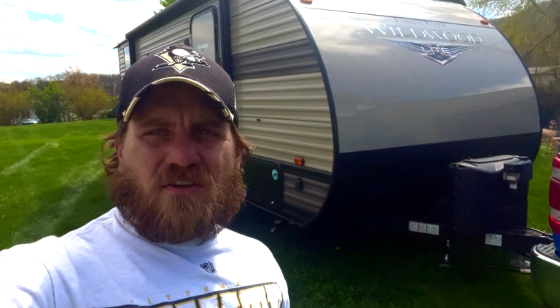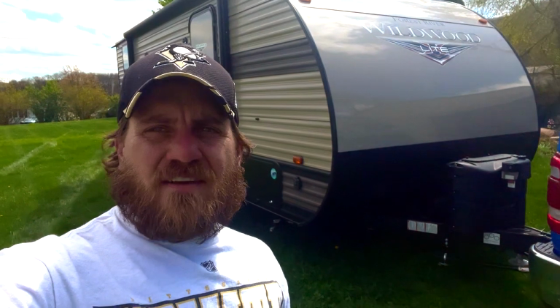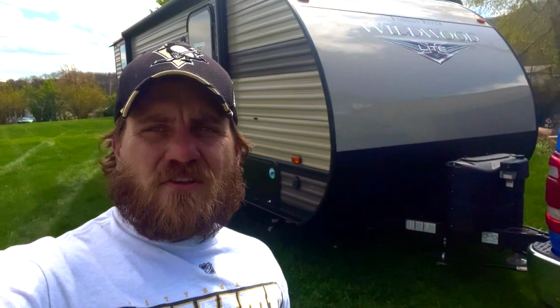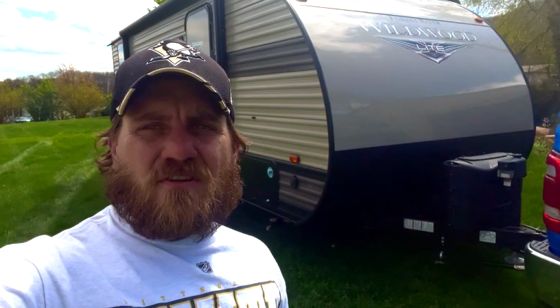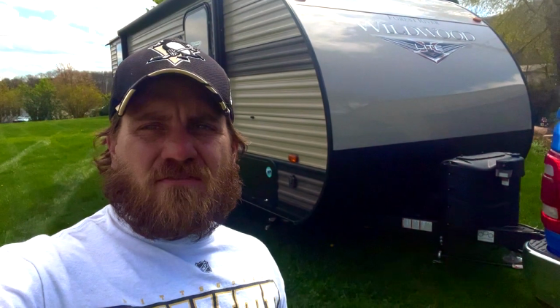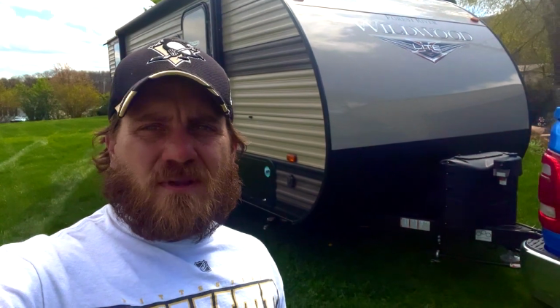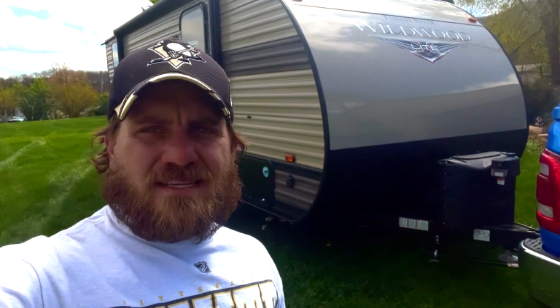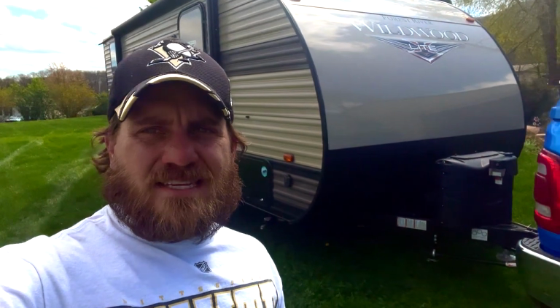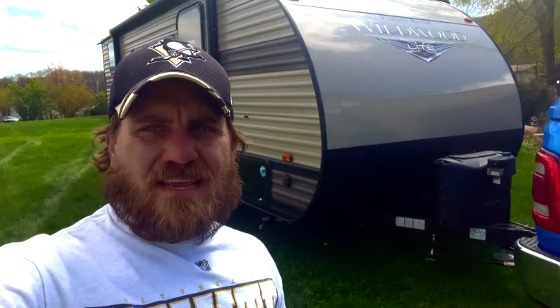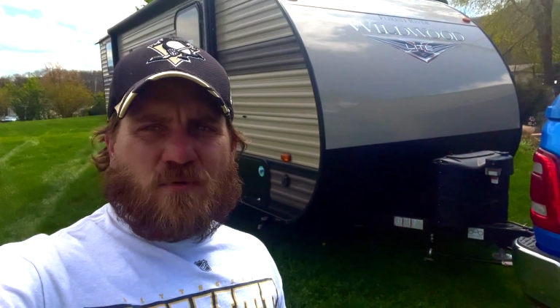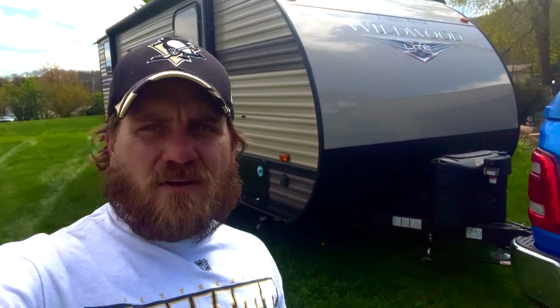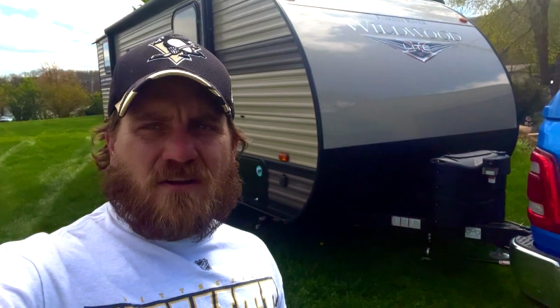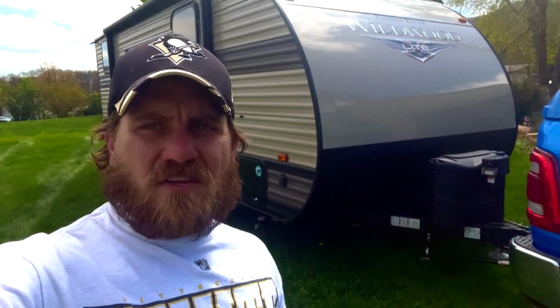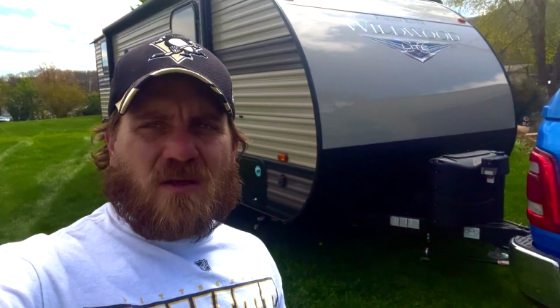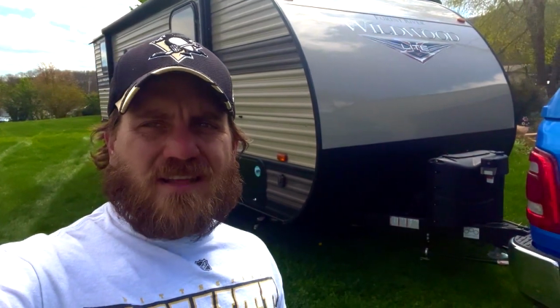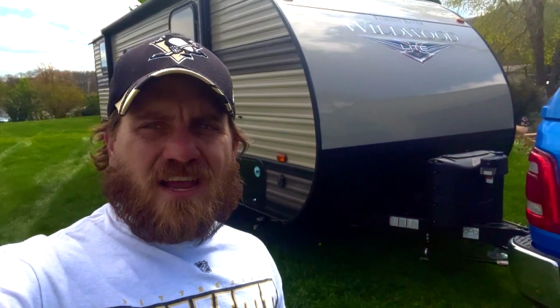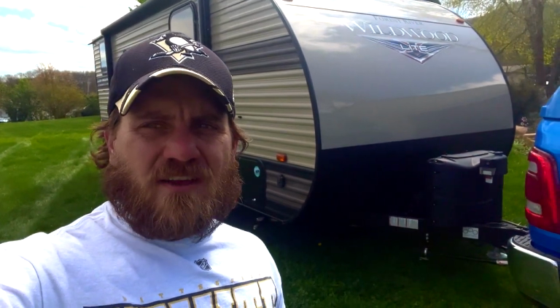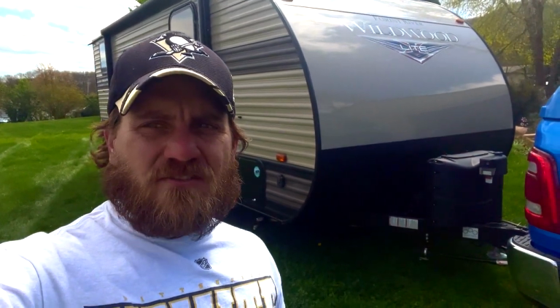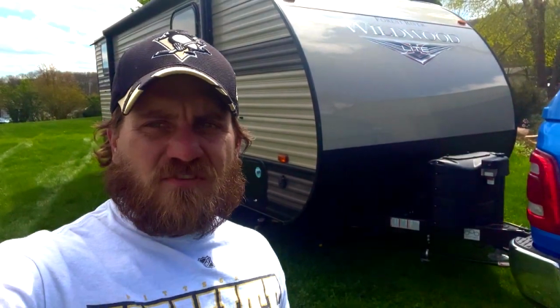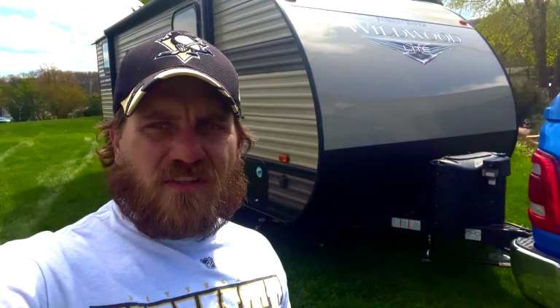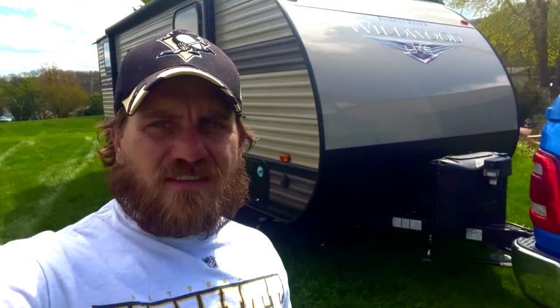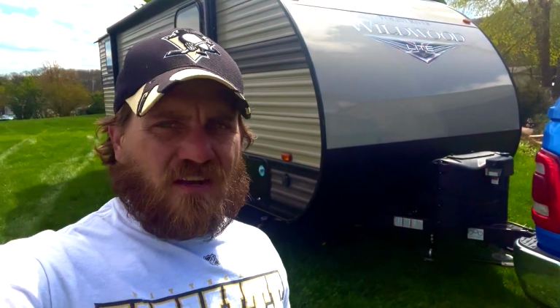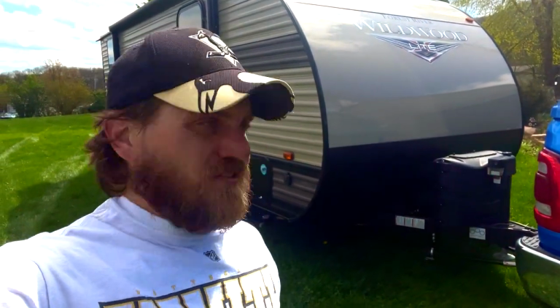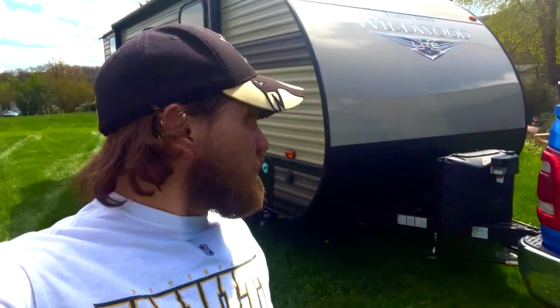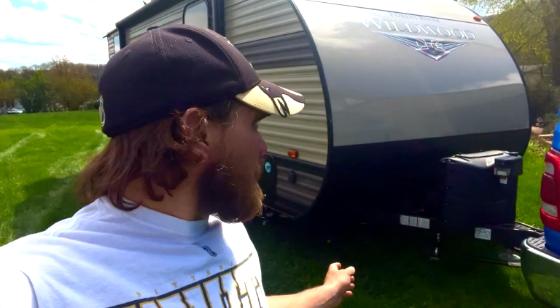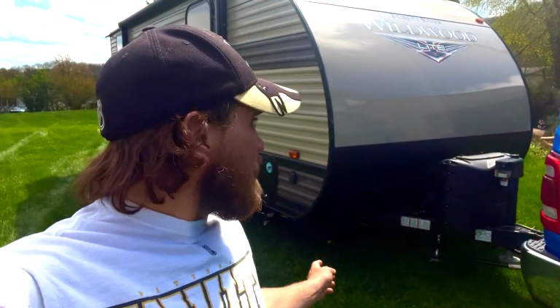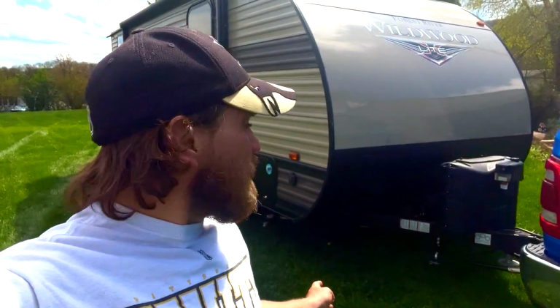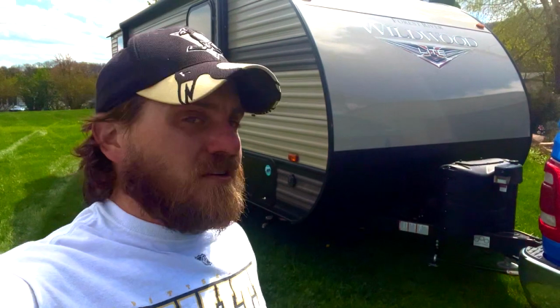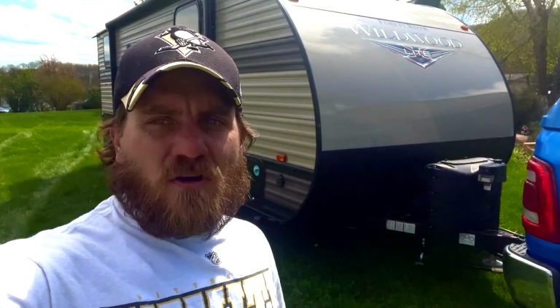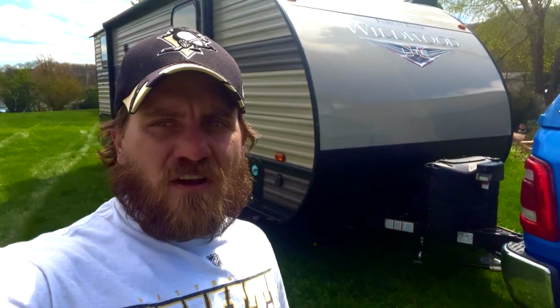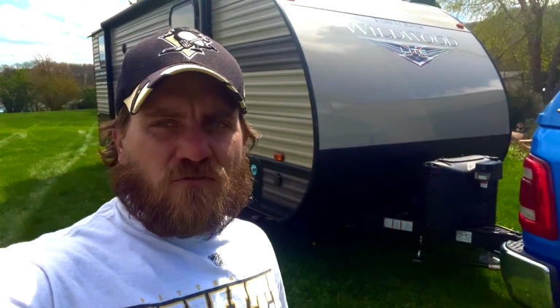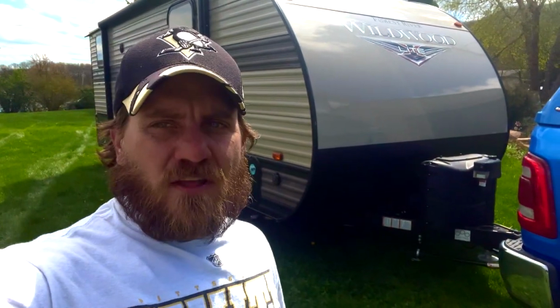Good afternoon everybody. Today we are here to talk about tires, specifically tires as it relates to our travel trailer.